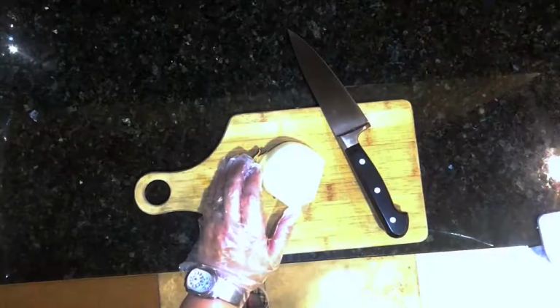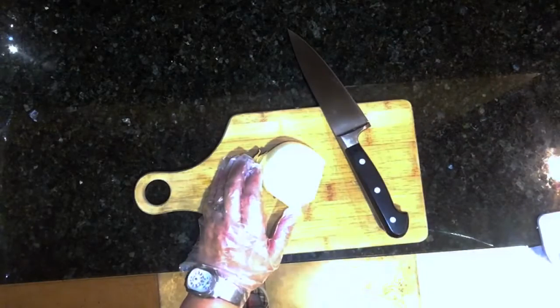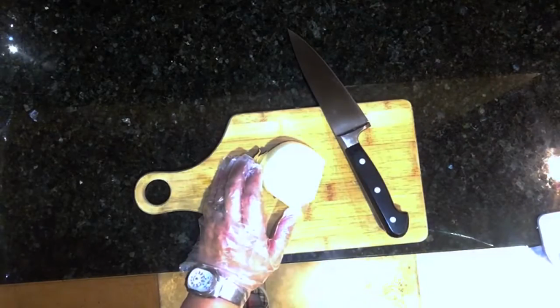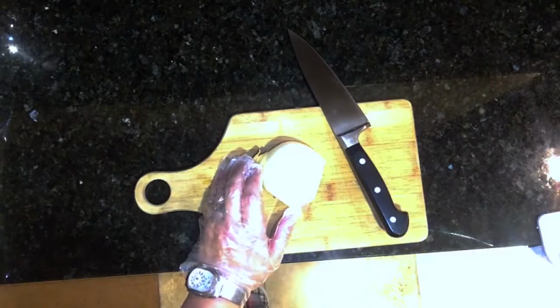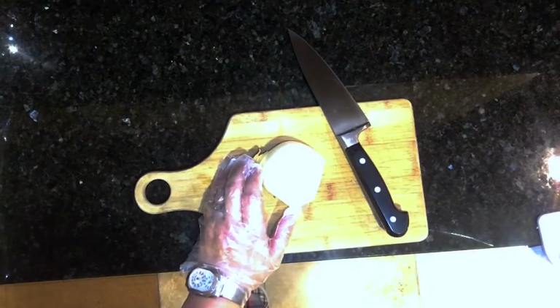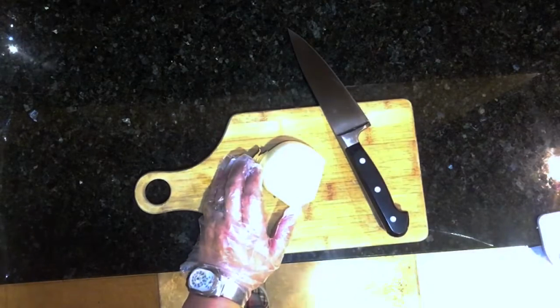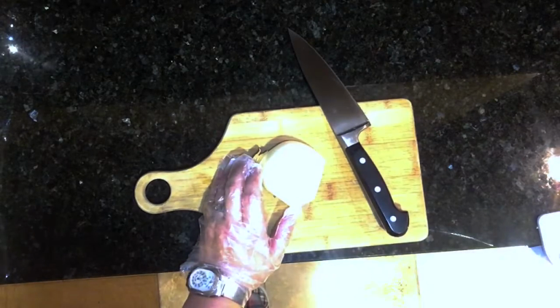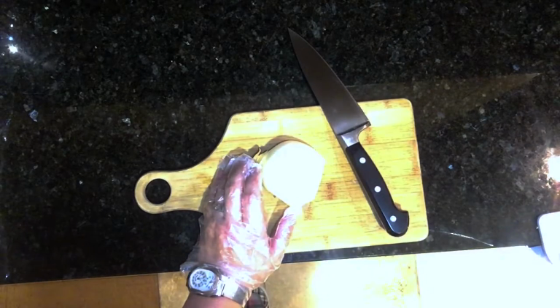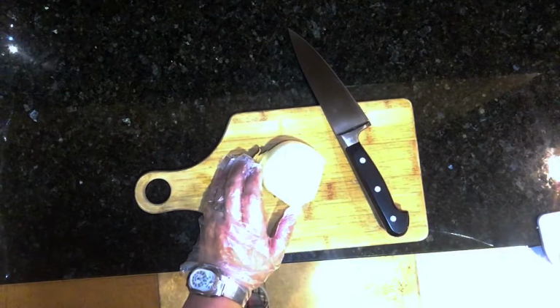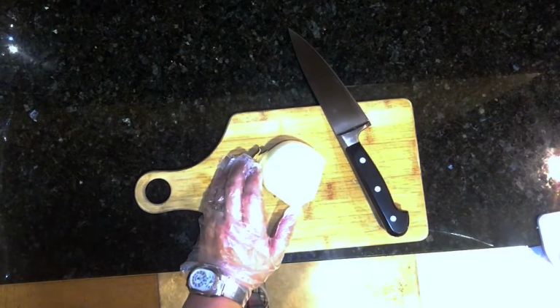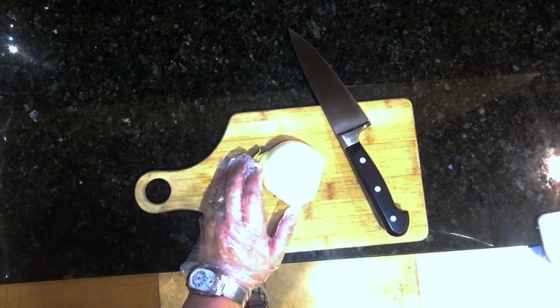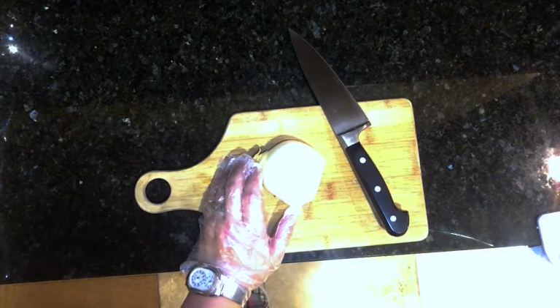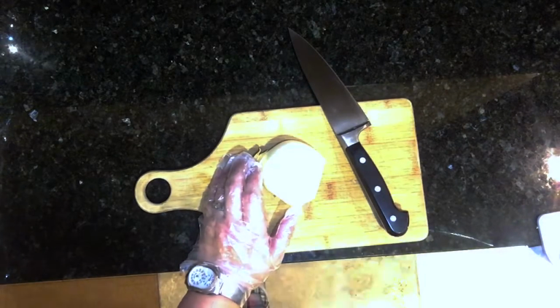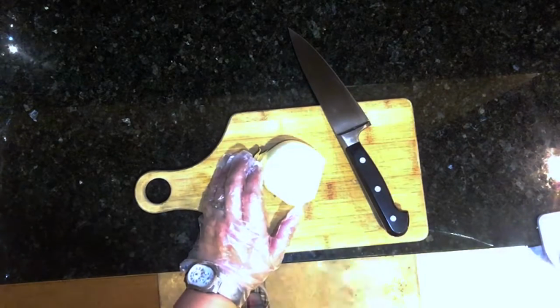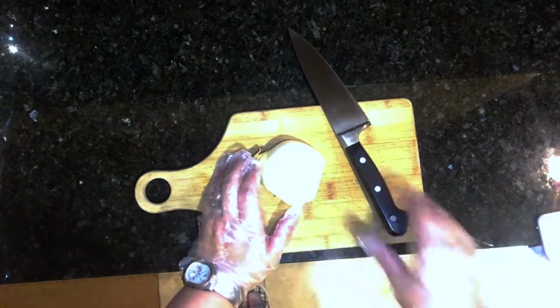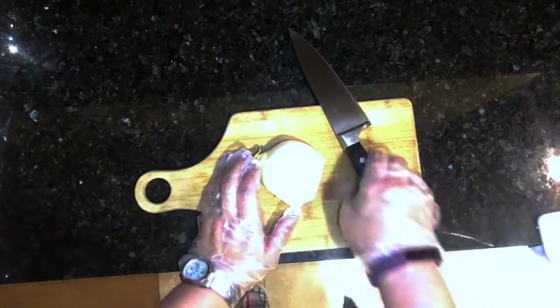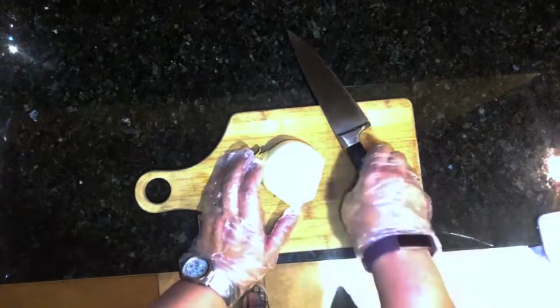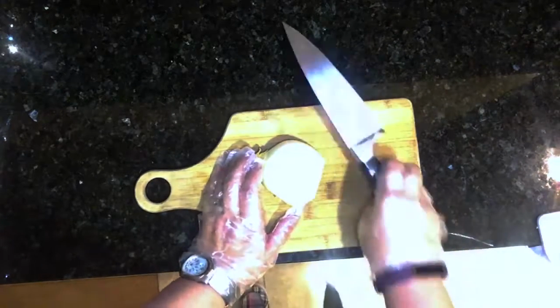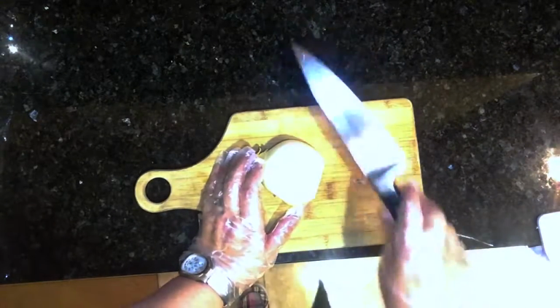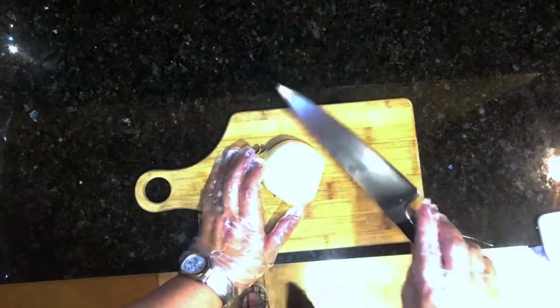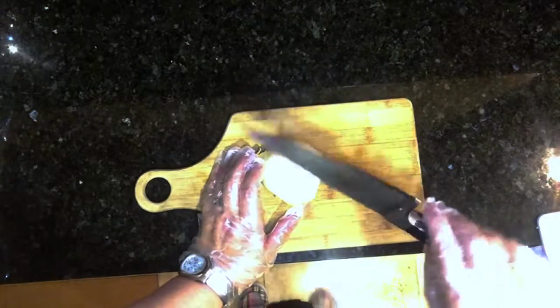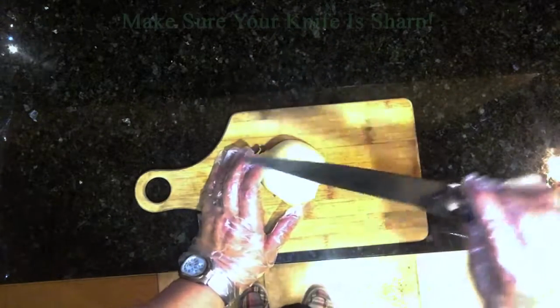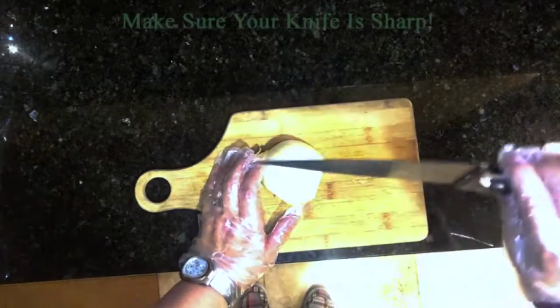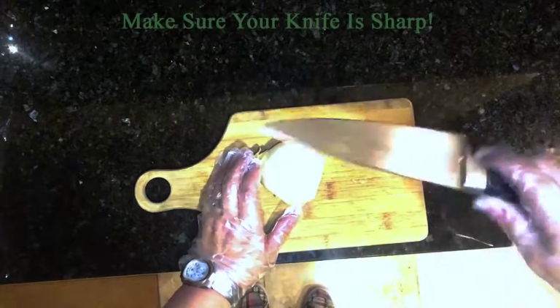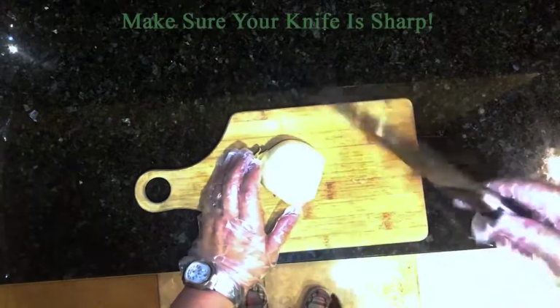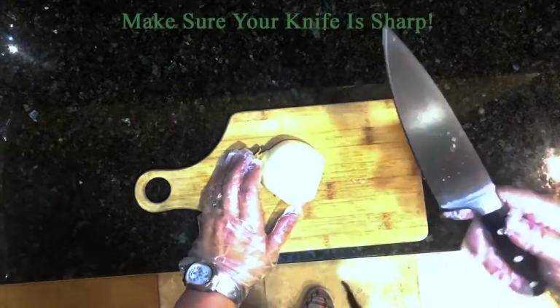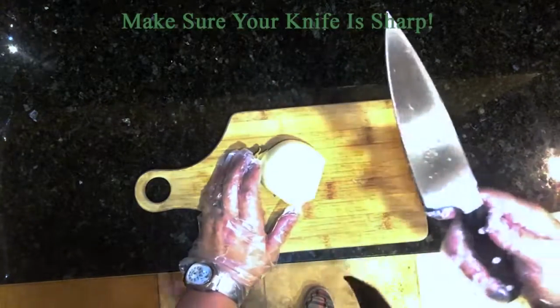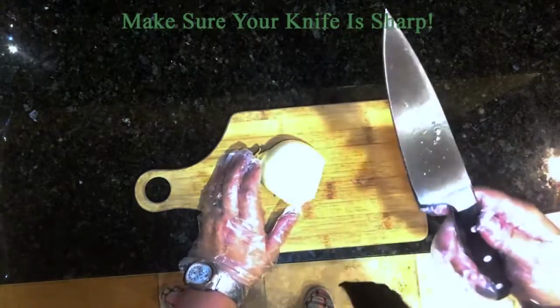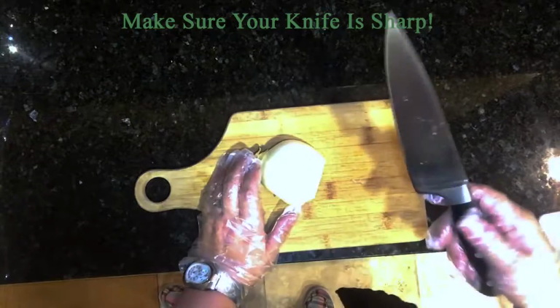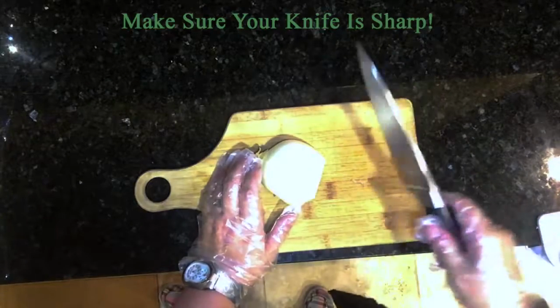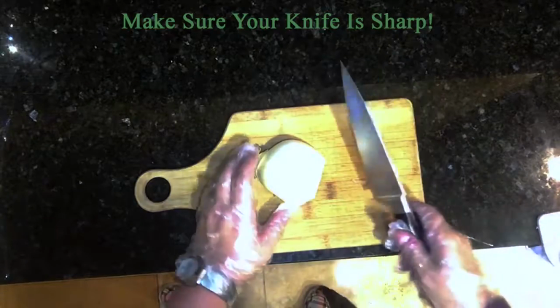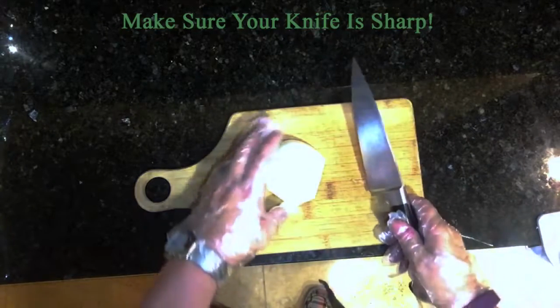Hi, we're back in Chef Jennifer's Kitchen and I'm going to show you a couple of knife safety rules. Number one, make sure your knives are very, very sharp.